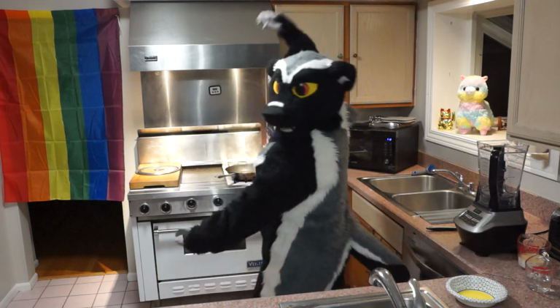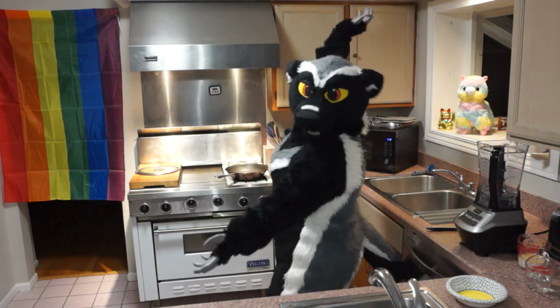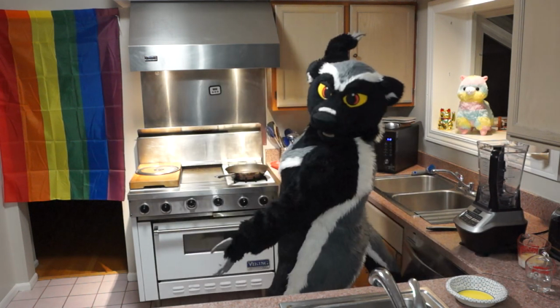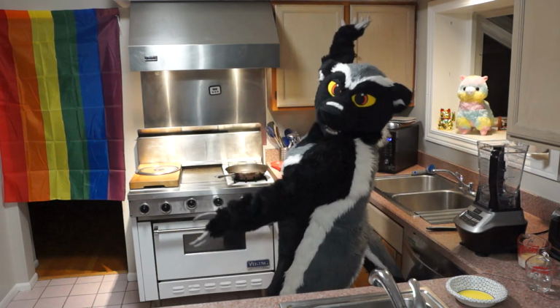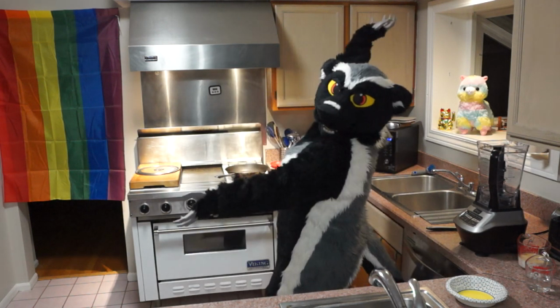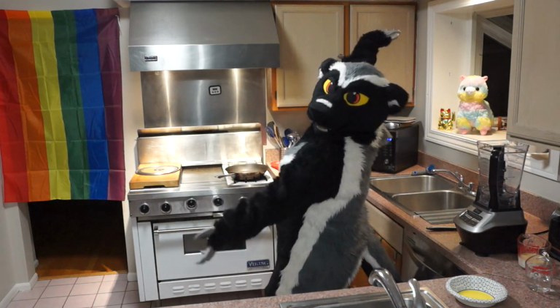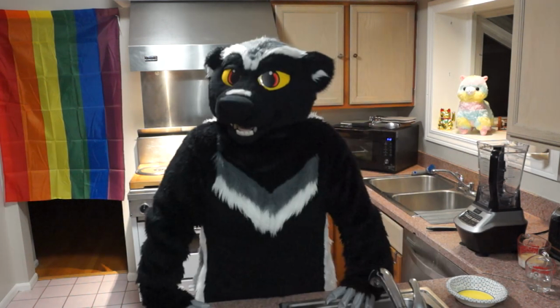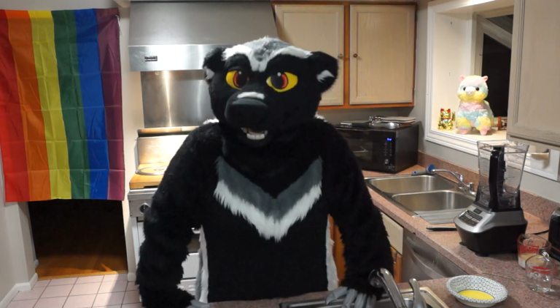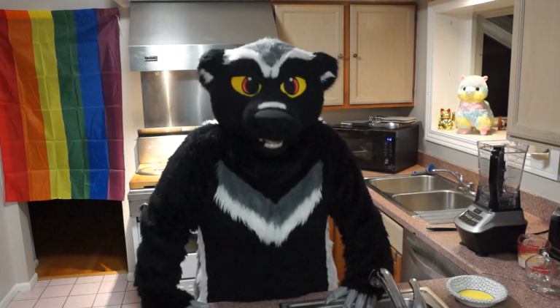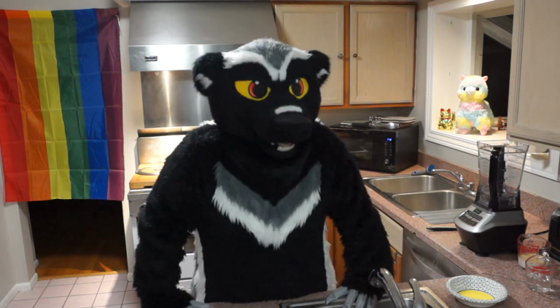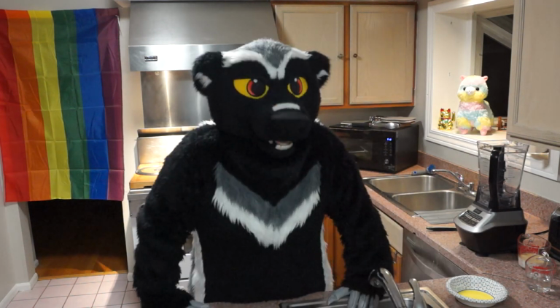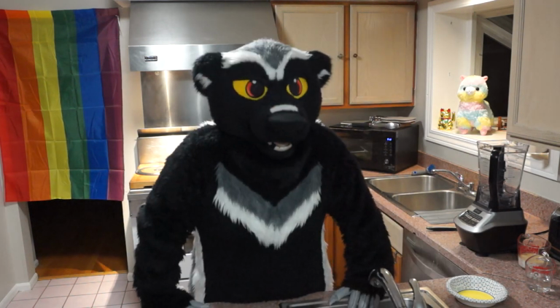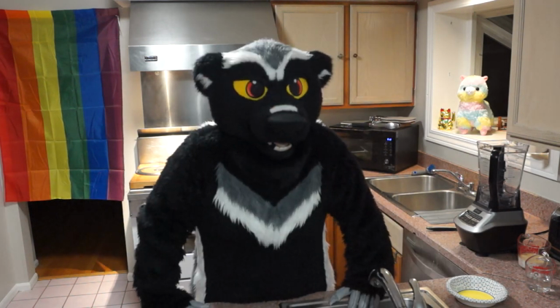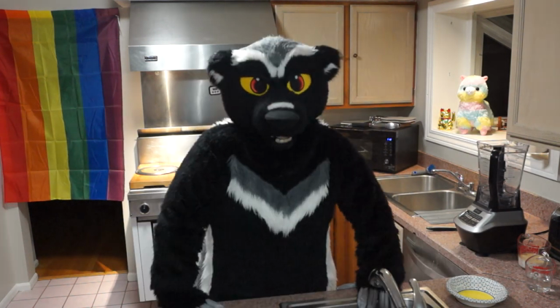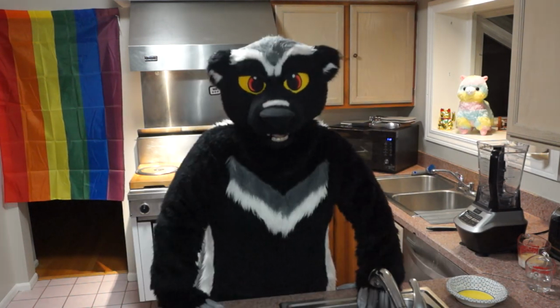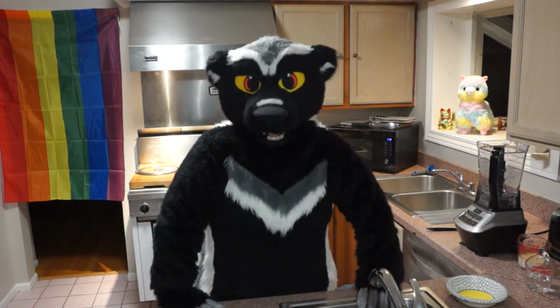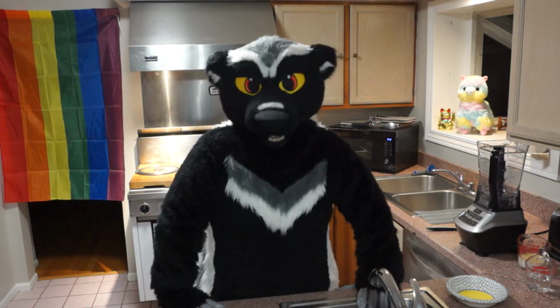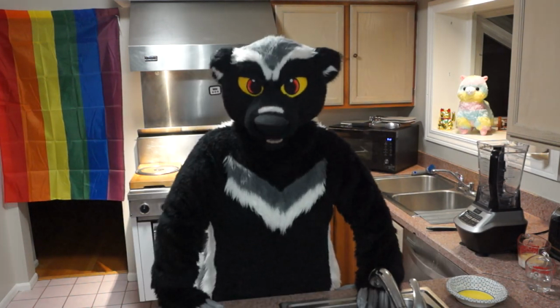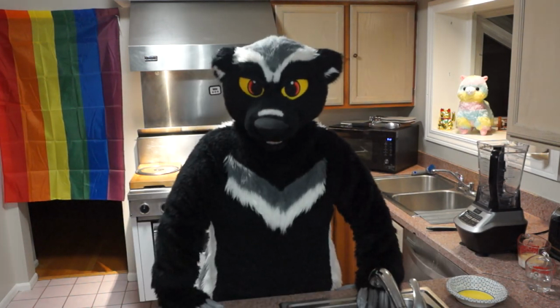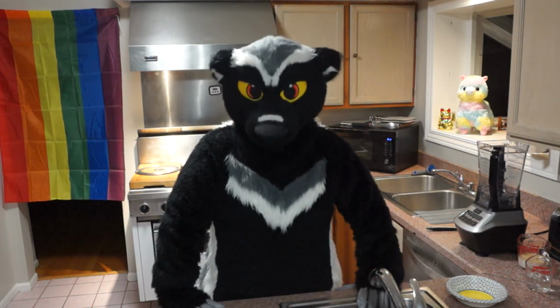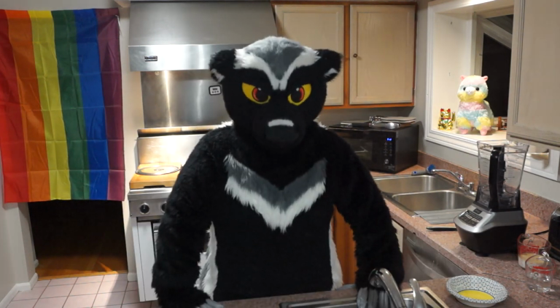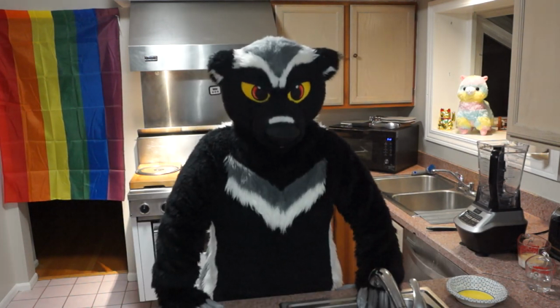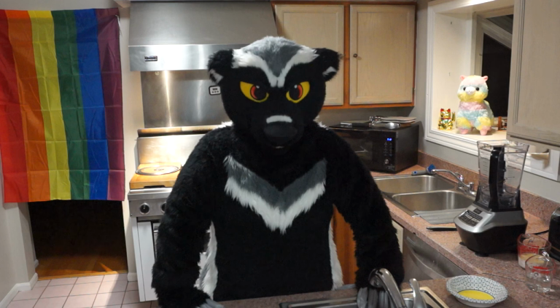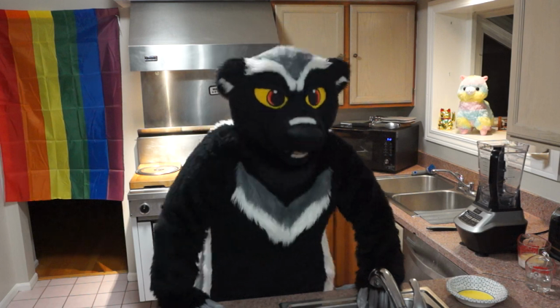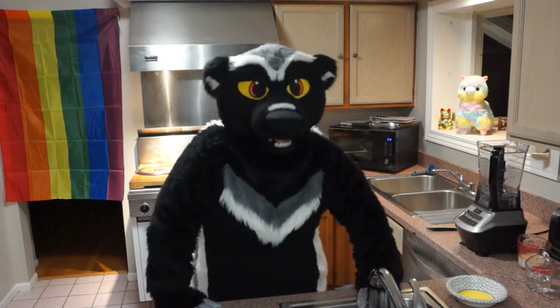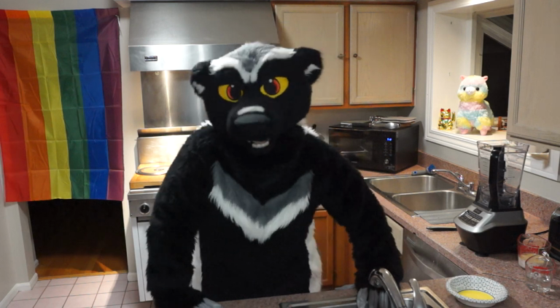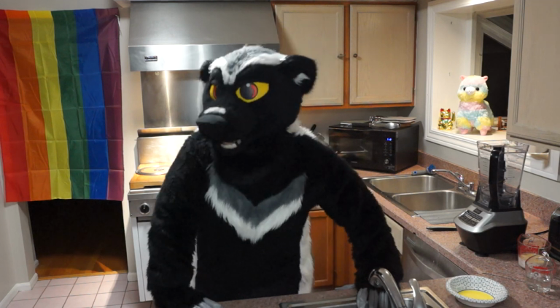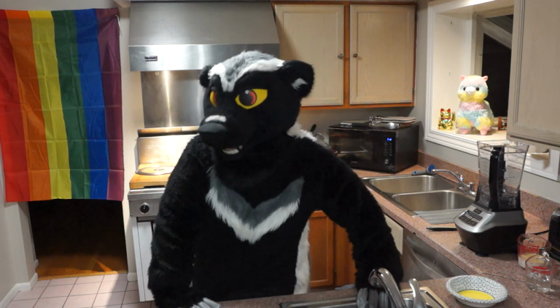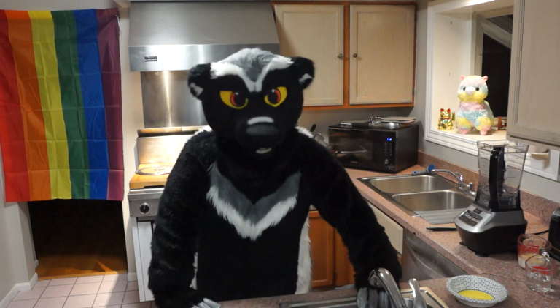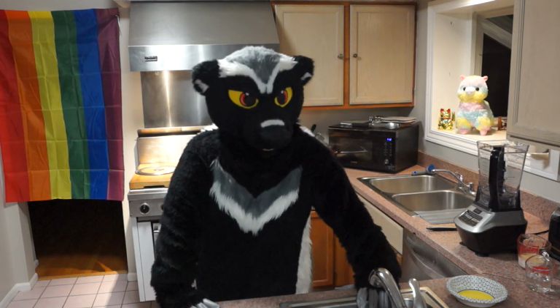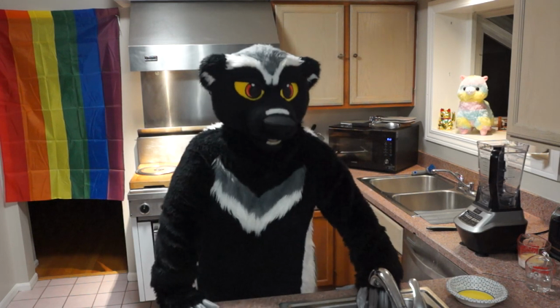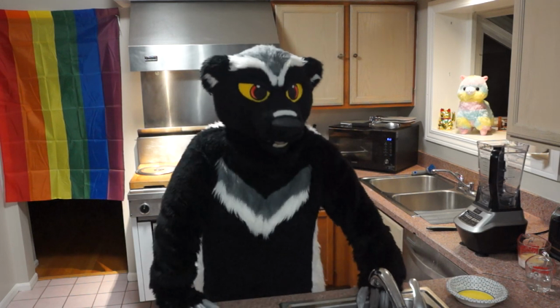Ta-da! Hi everybody! How long has it been since I've done this? I don't even remember how to cook.